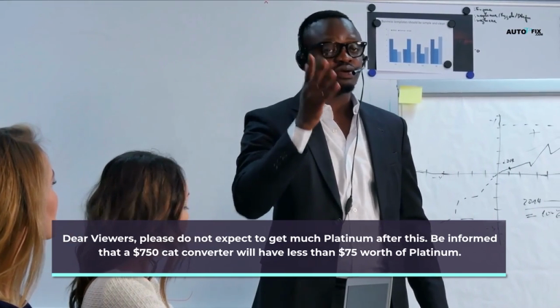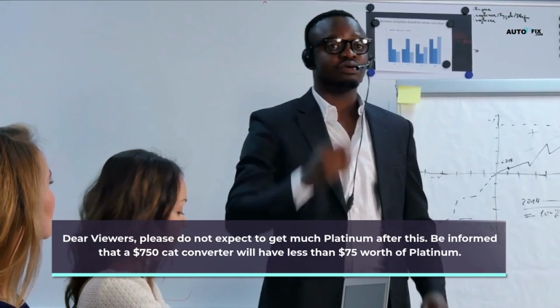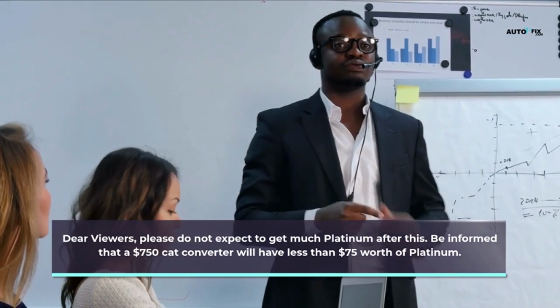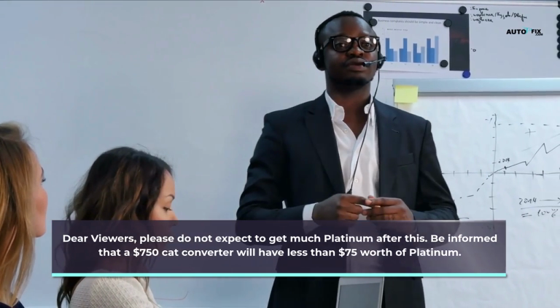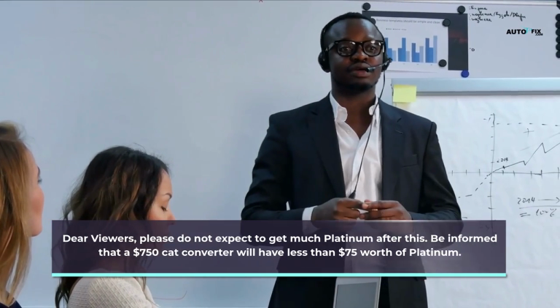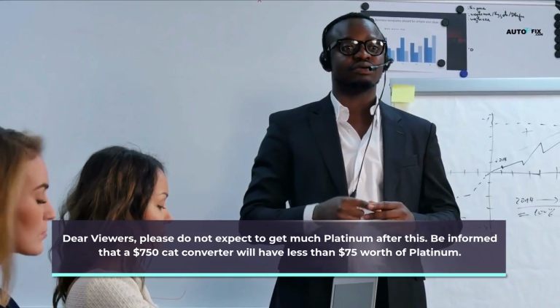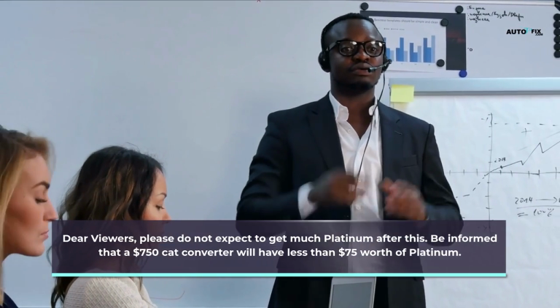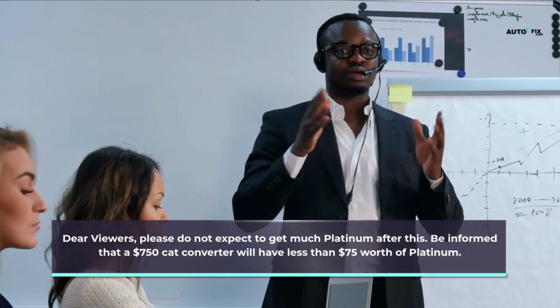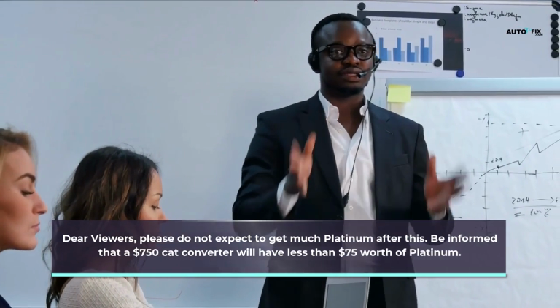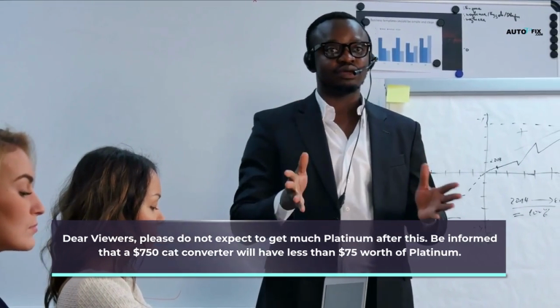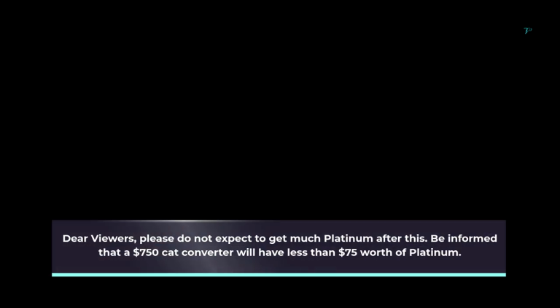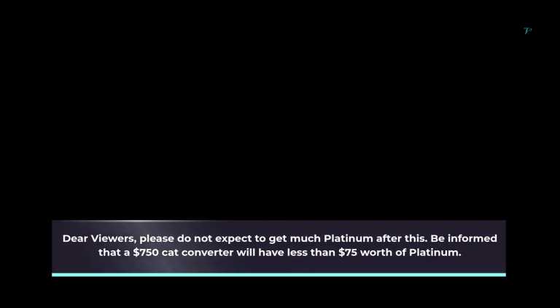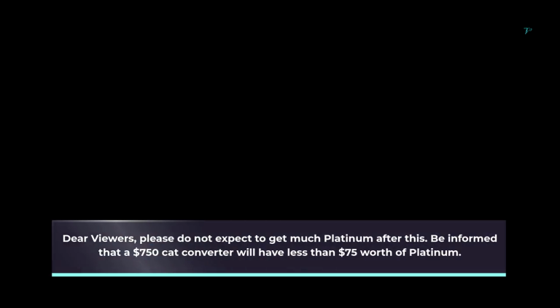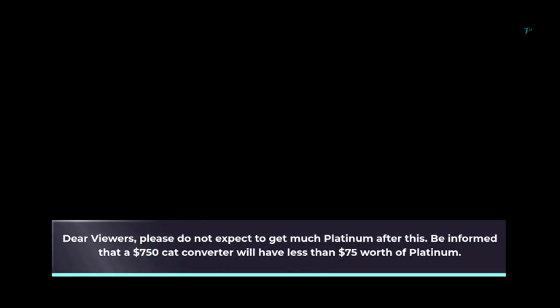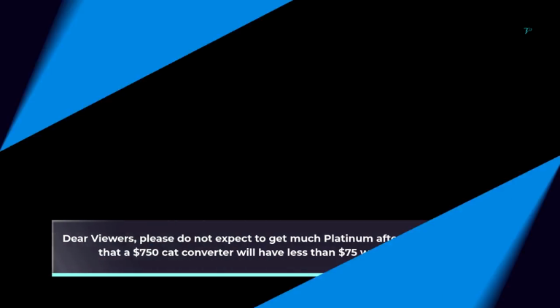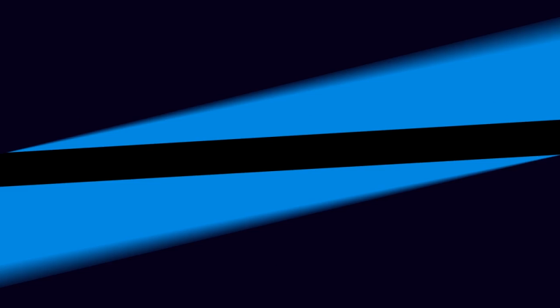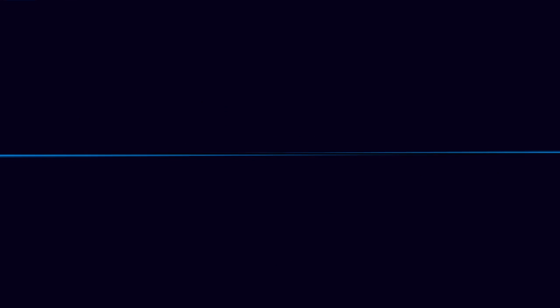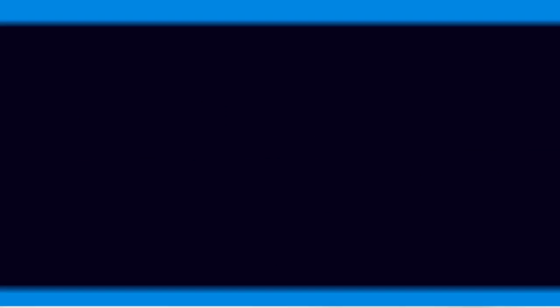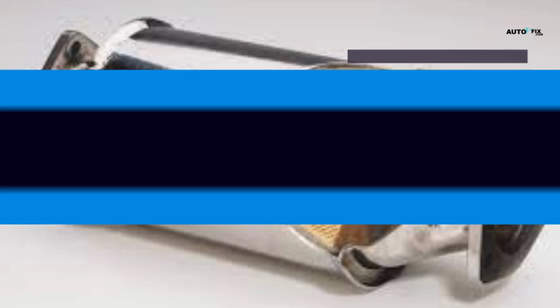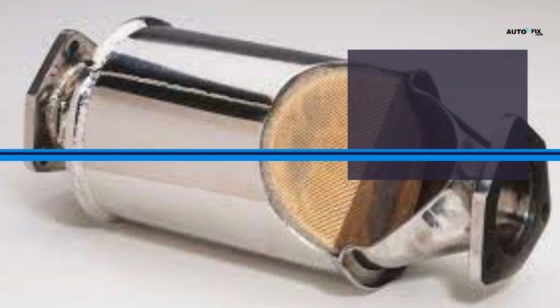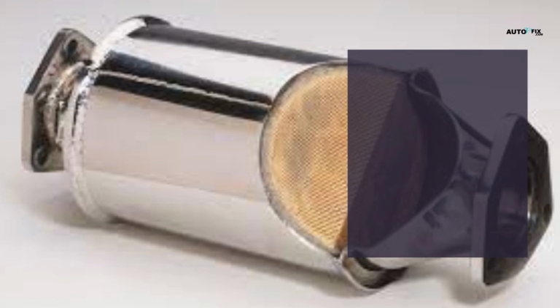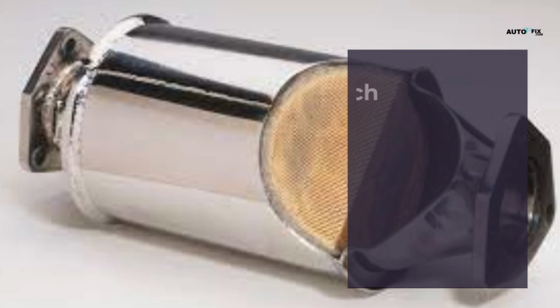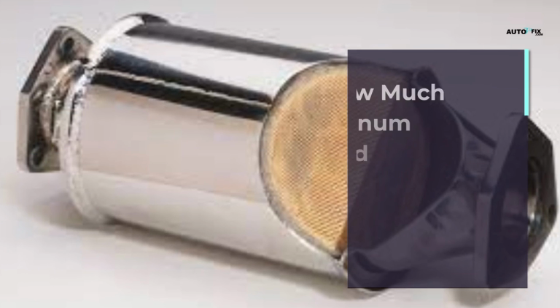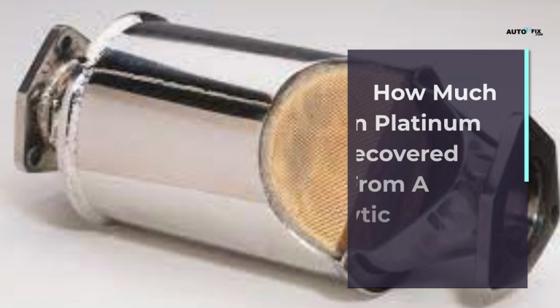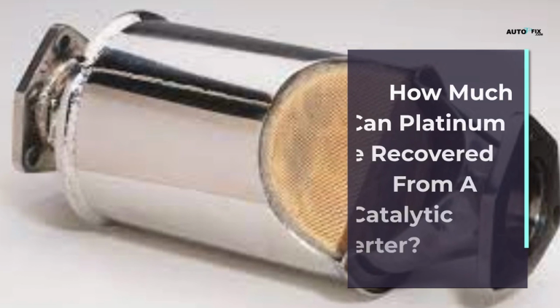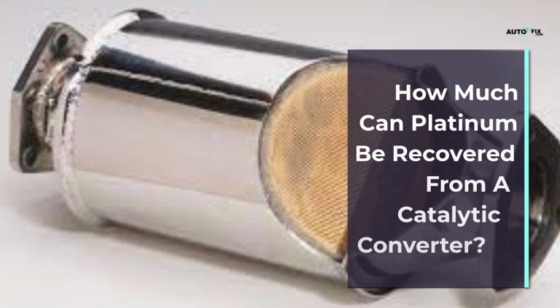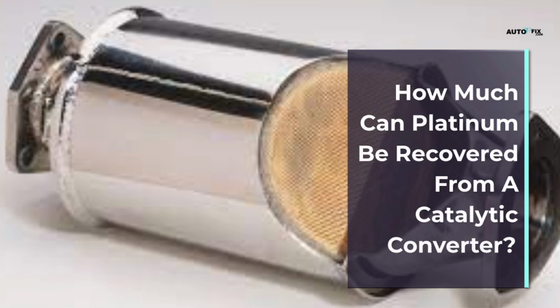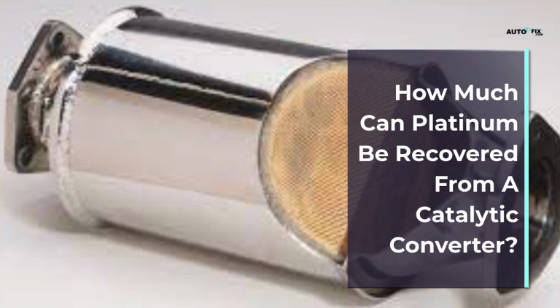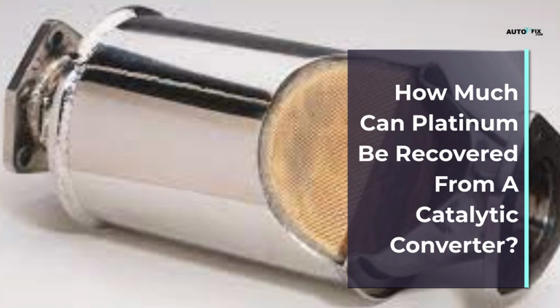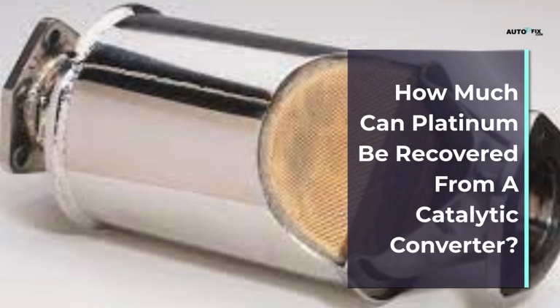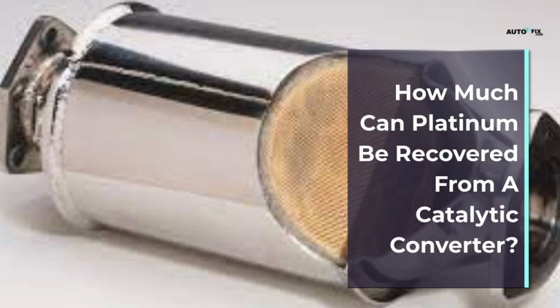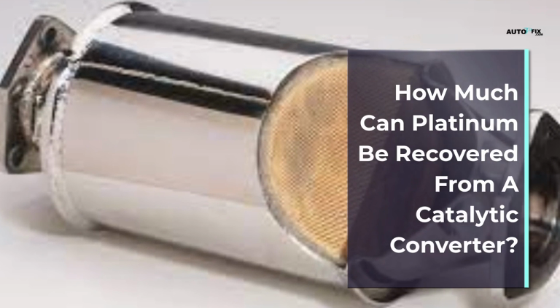Dear viewers, please do not expect to get much platinum after this process. Be informed that a $750 catalytic converter will have less than $75 worth of platinum.